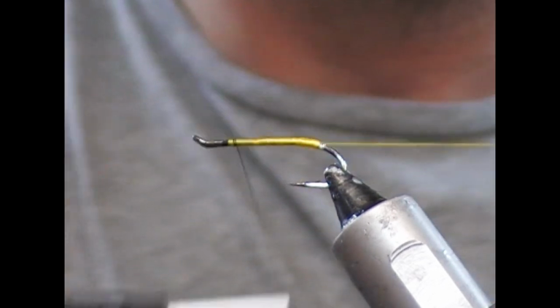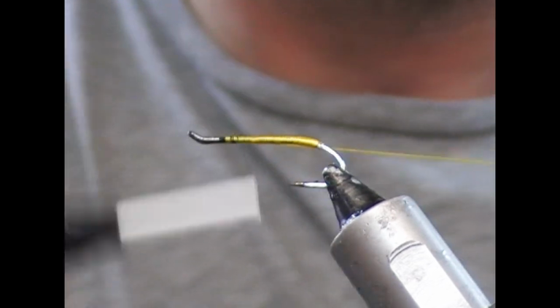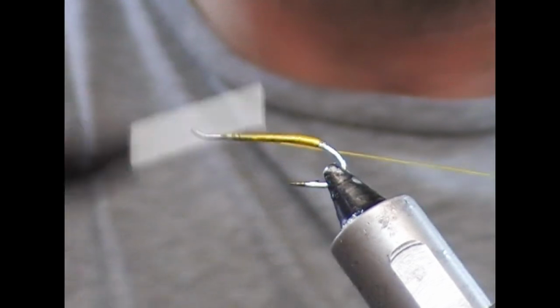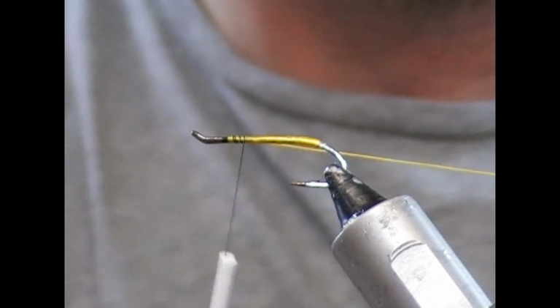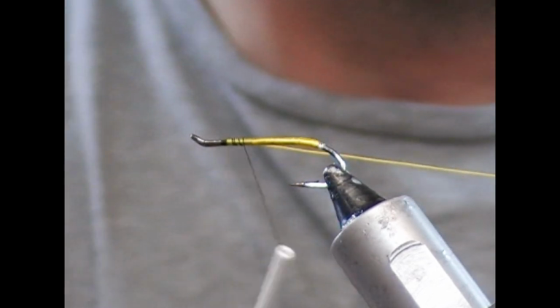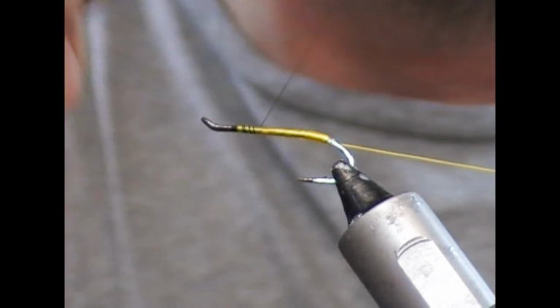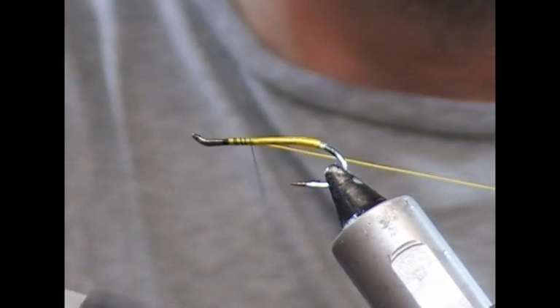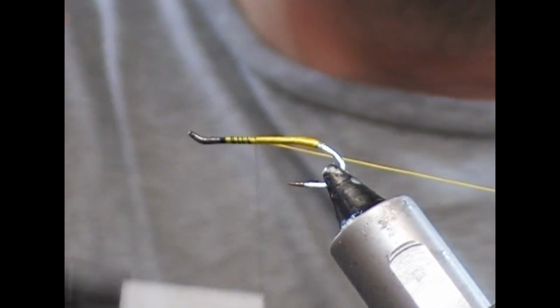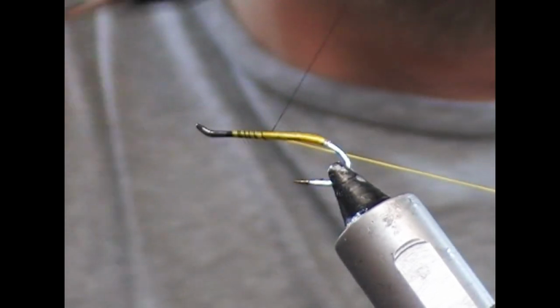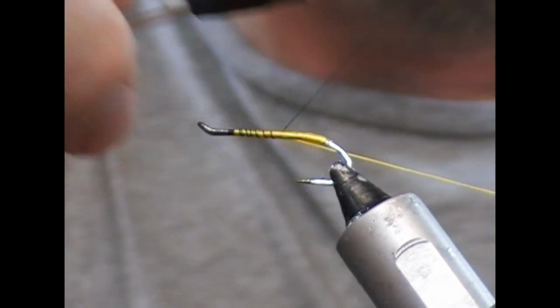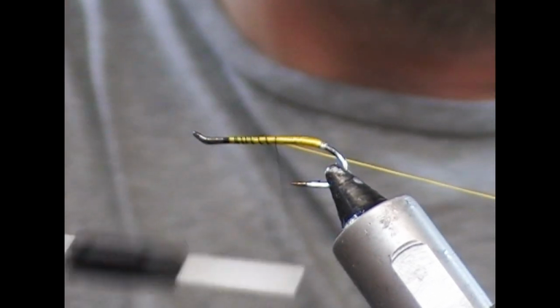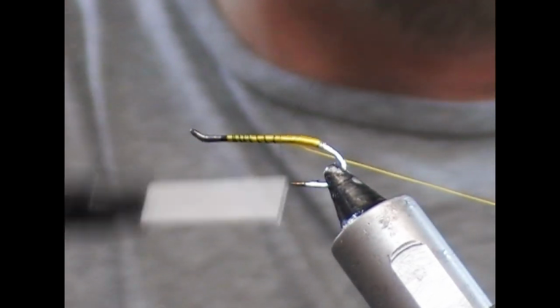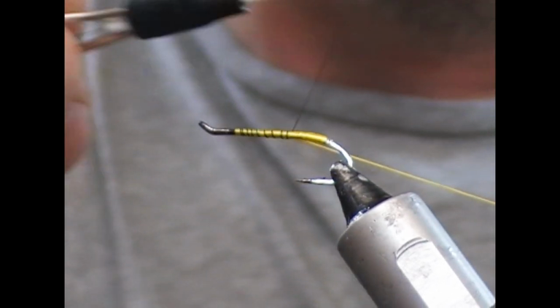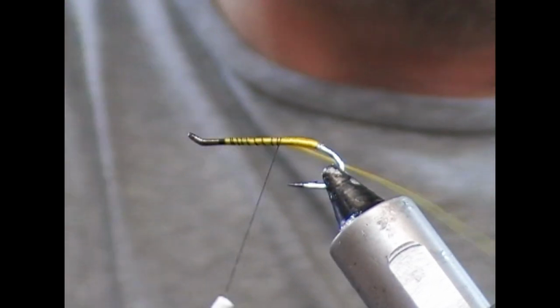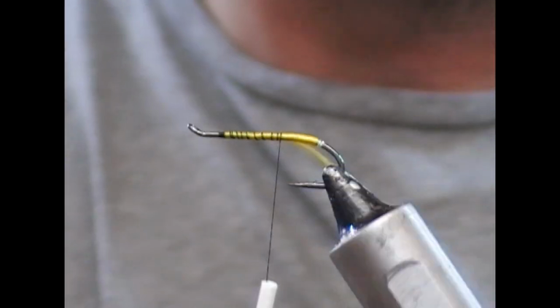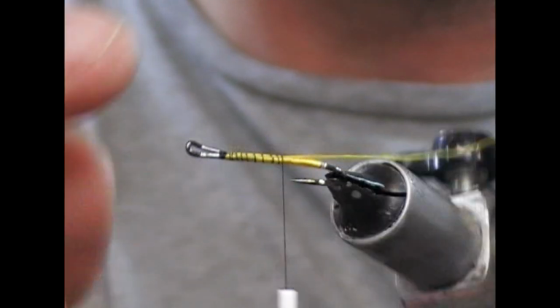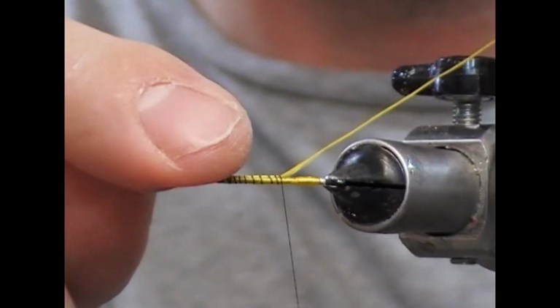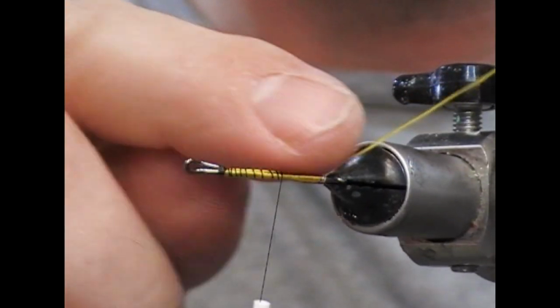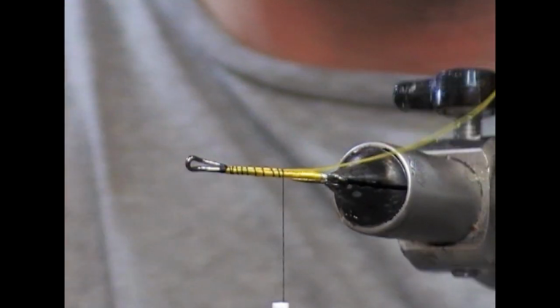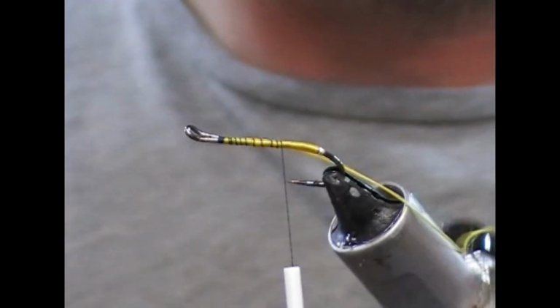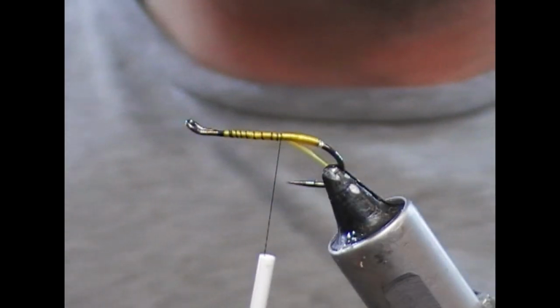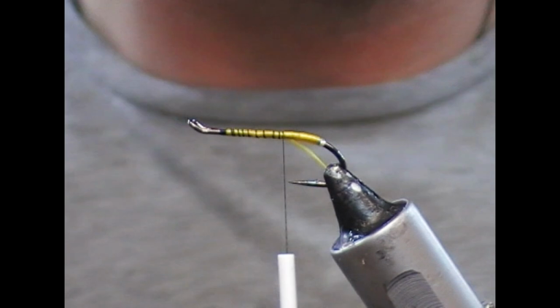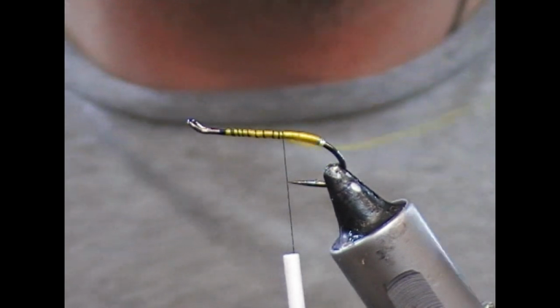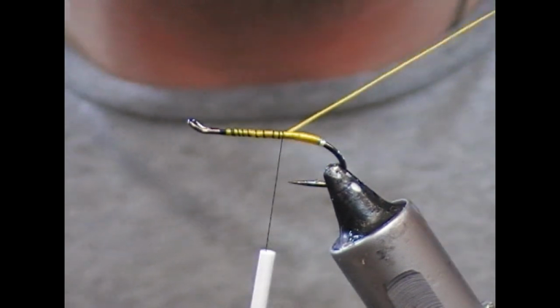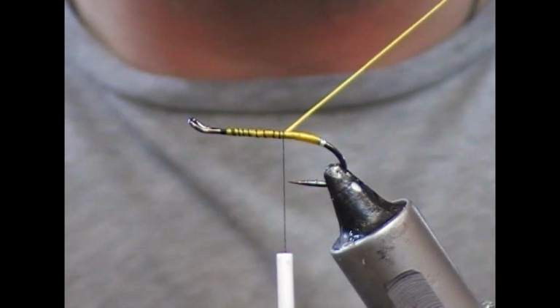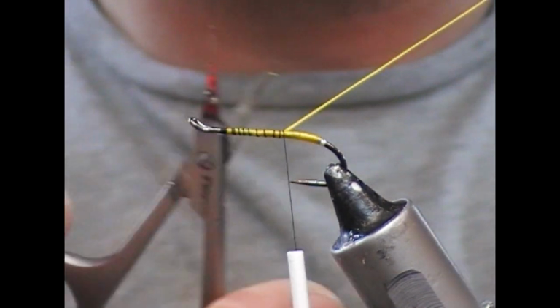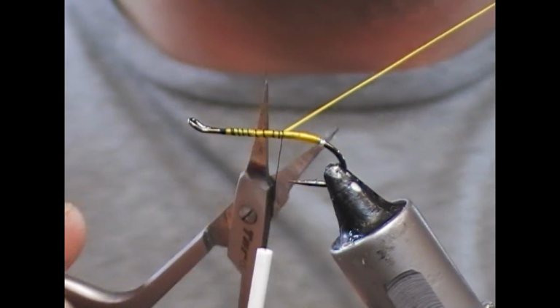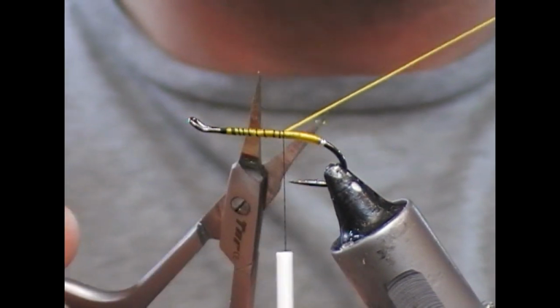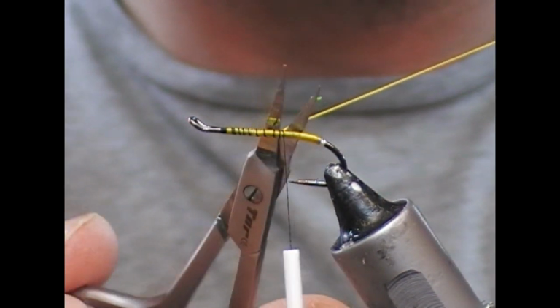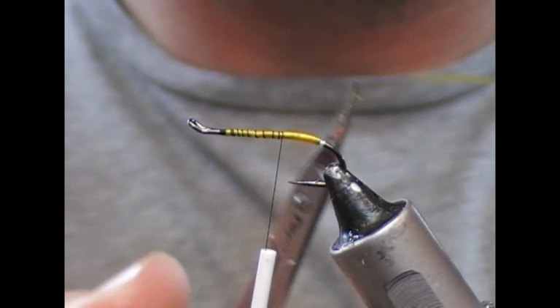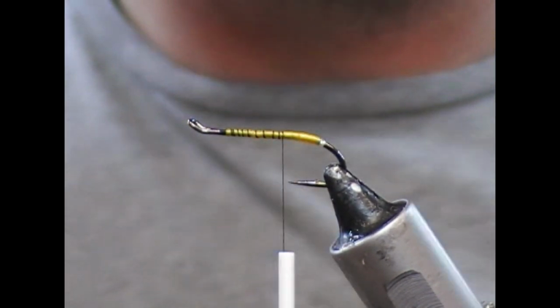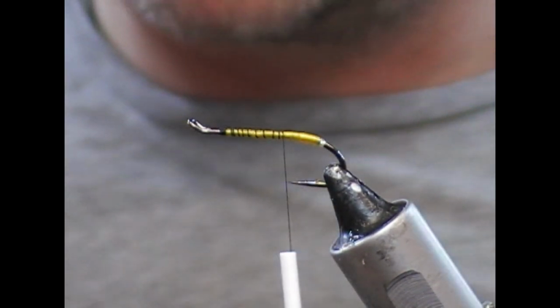Tie it off and take it down — because there's a return eye, taking it down there helps to remove some of the taper.